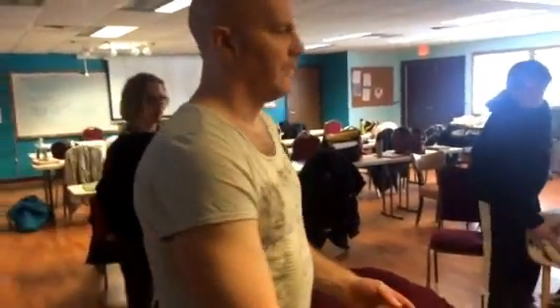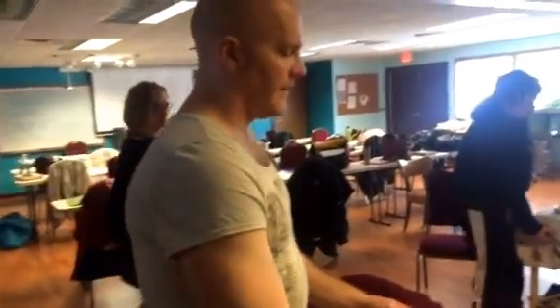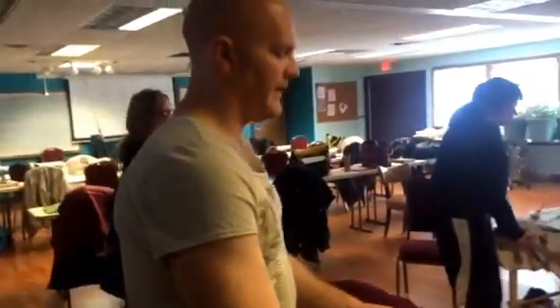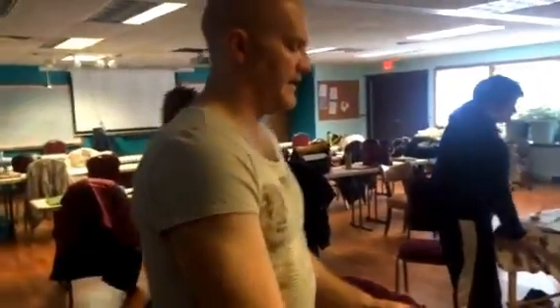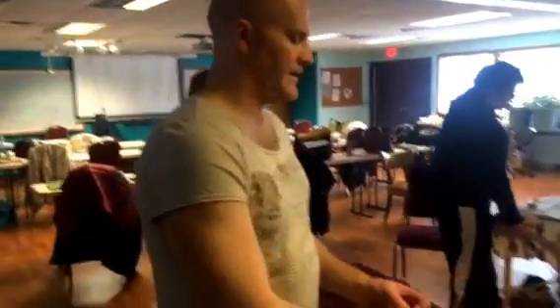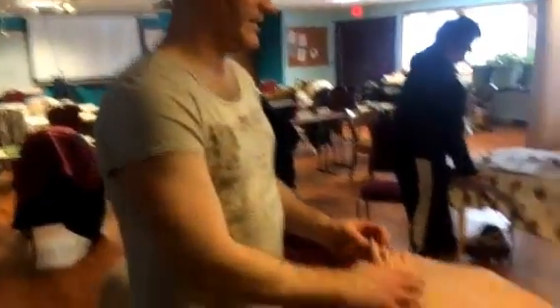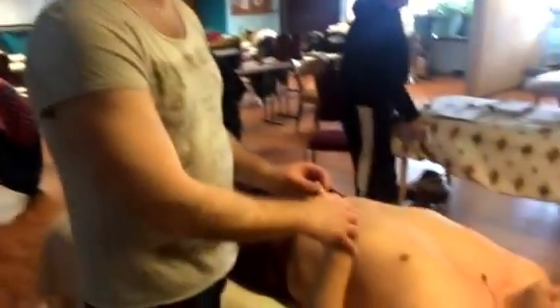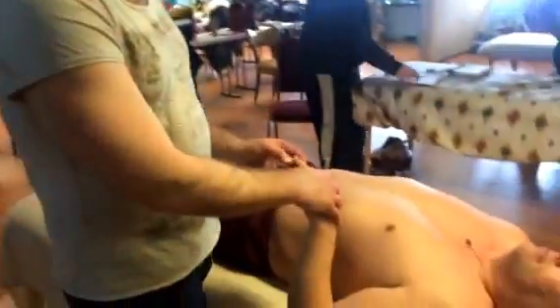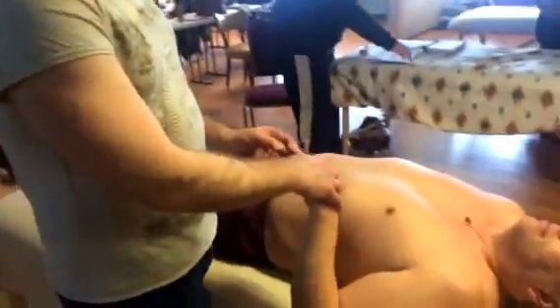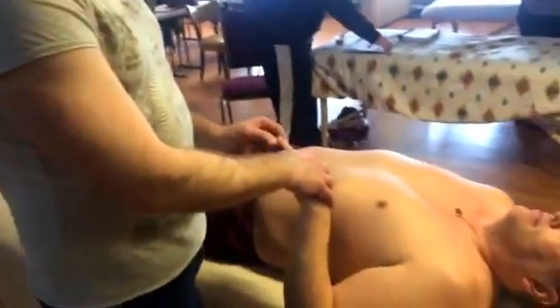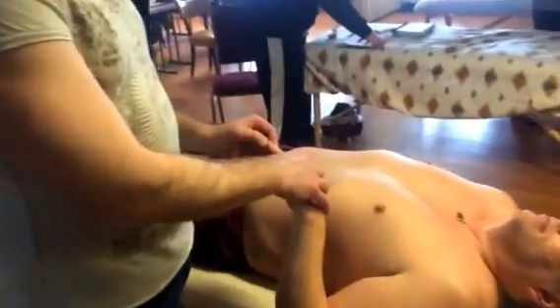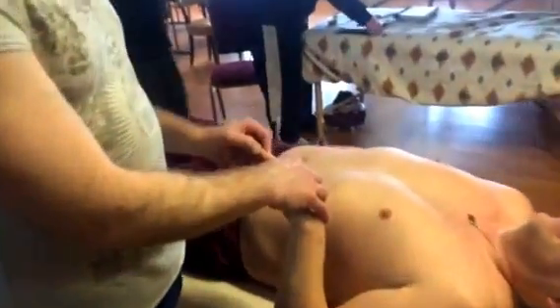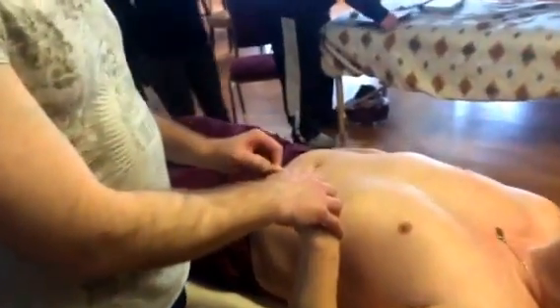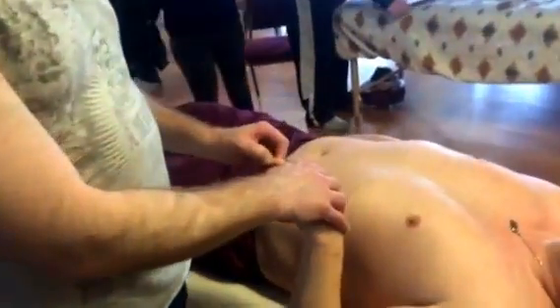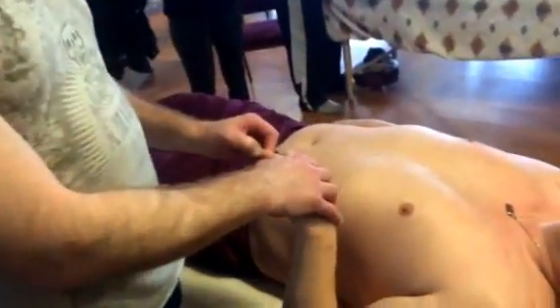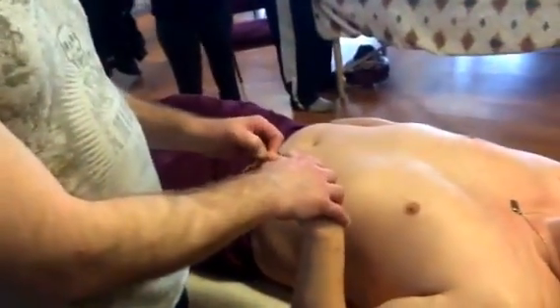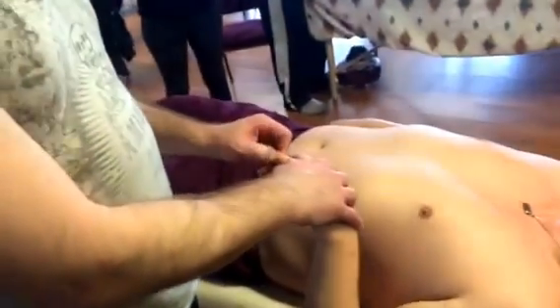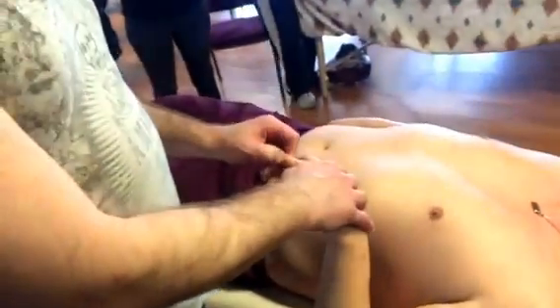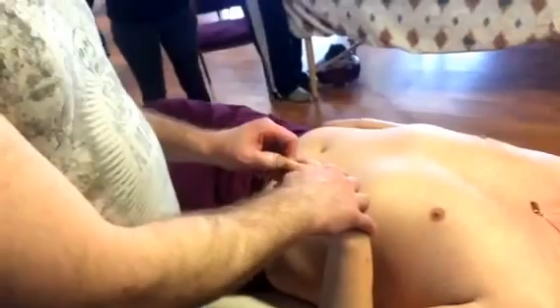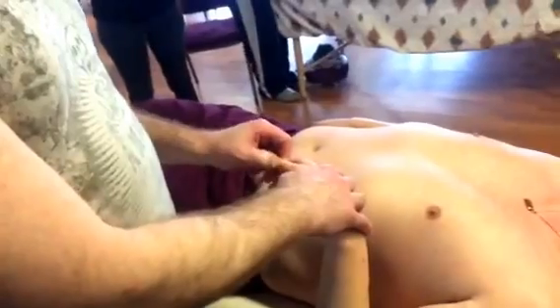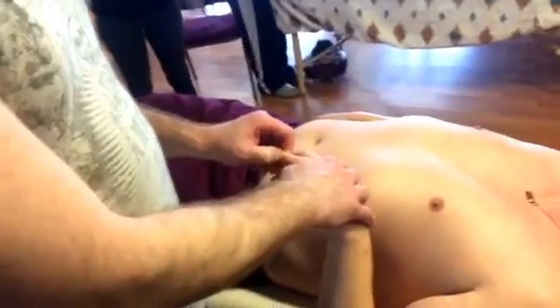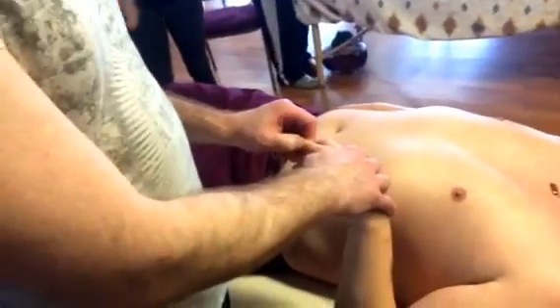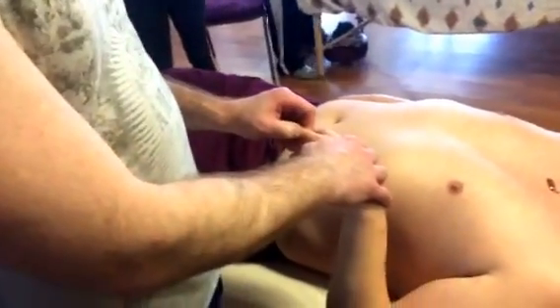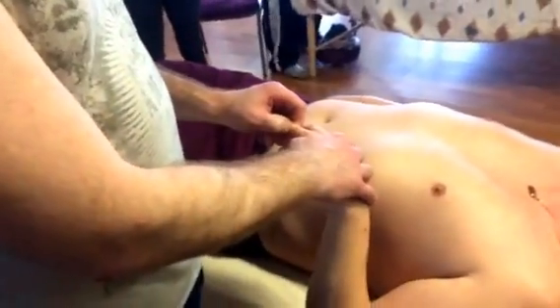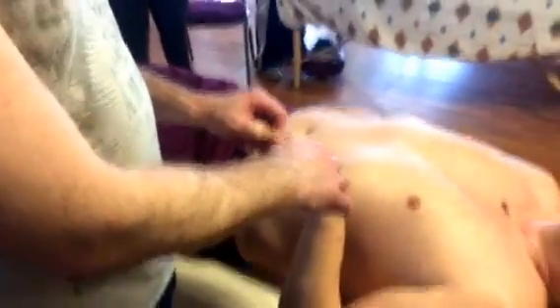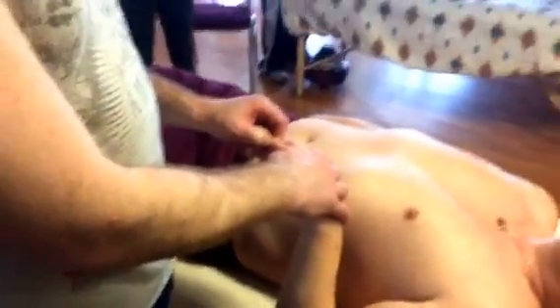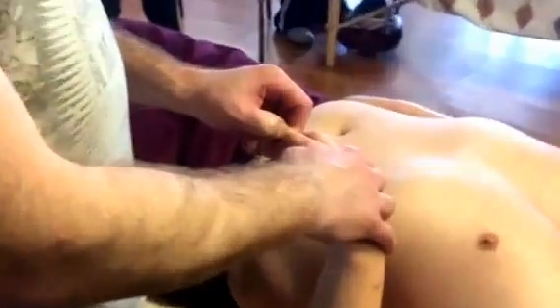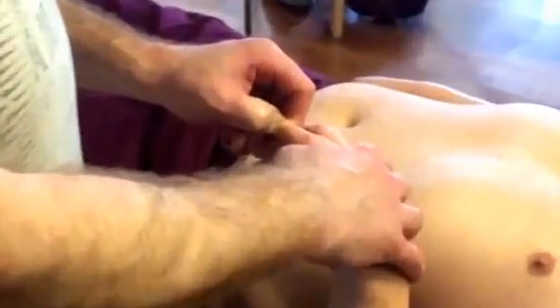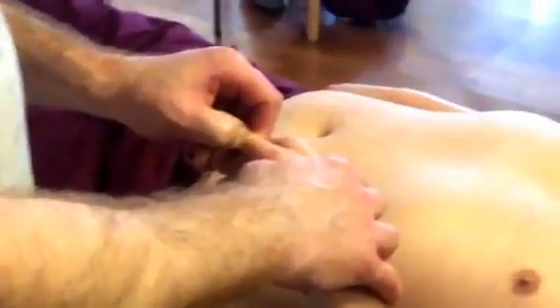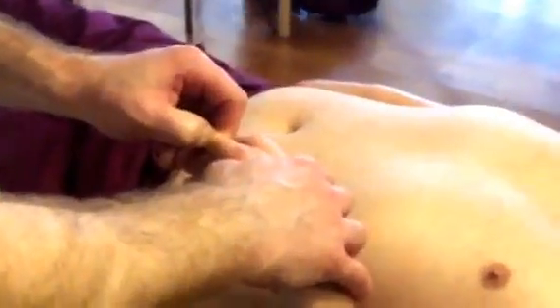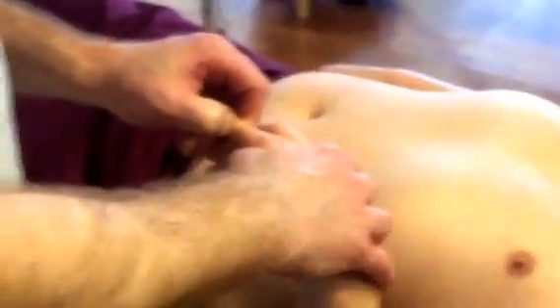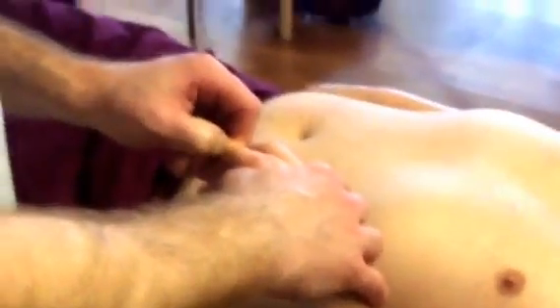We're going to find Small Intestine 1, which is a tenth of an inch from the base of the nail on the ulnar side of the fifth finger. That's the Jingwell point.